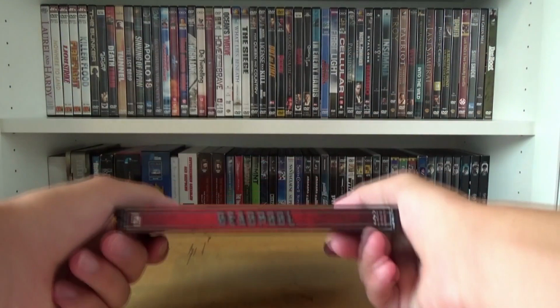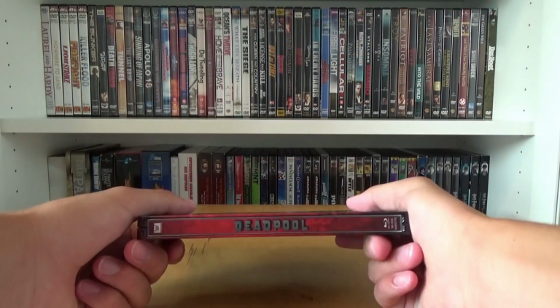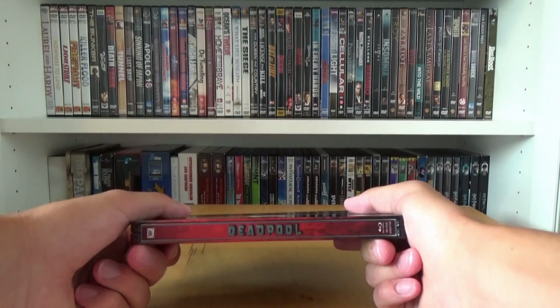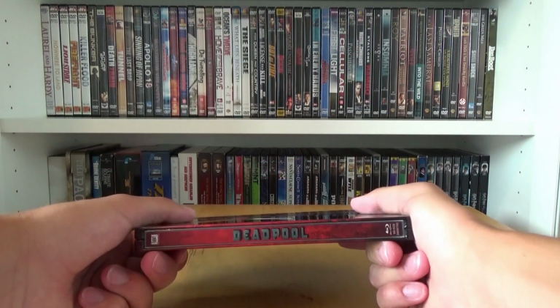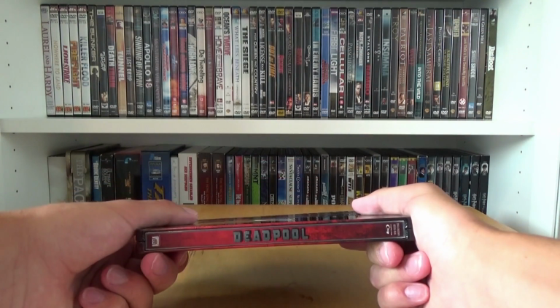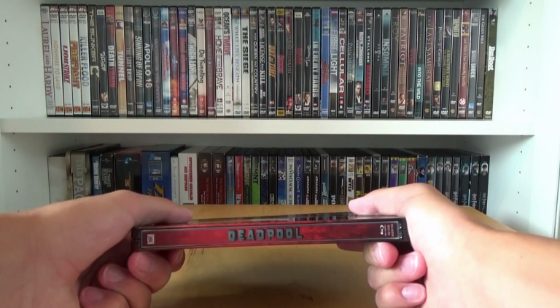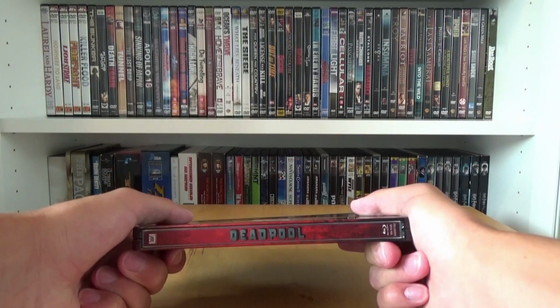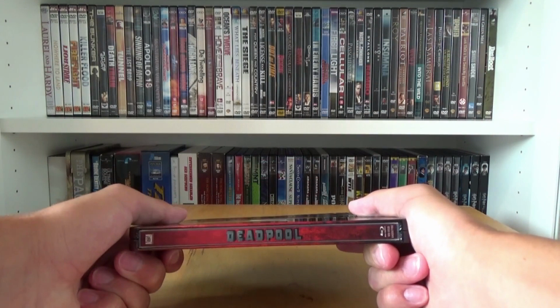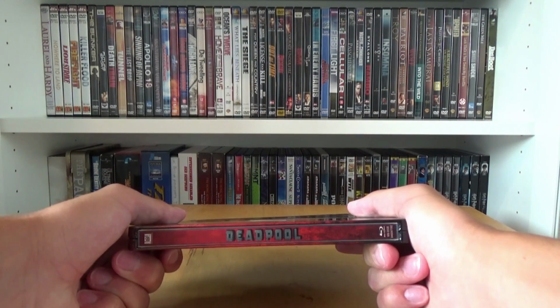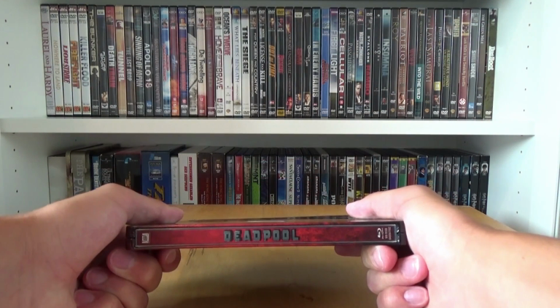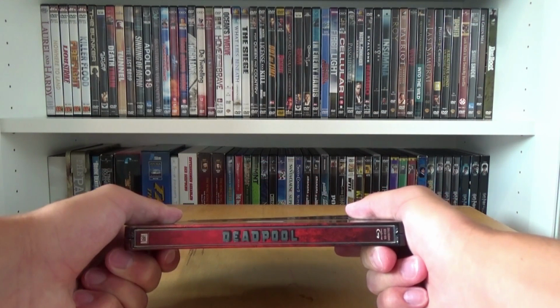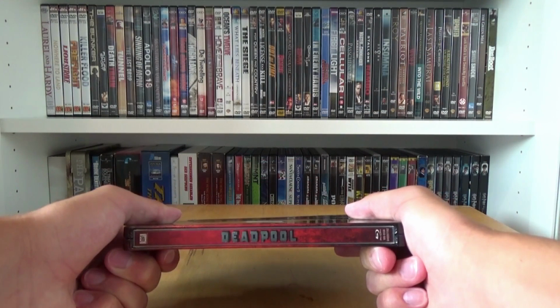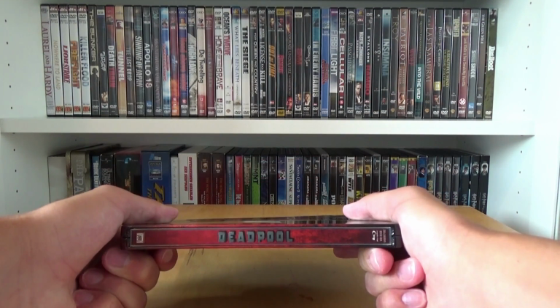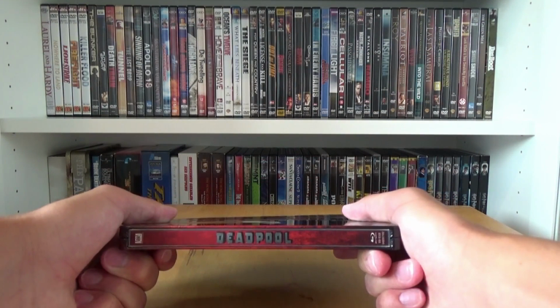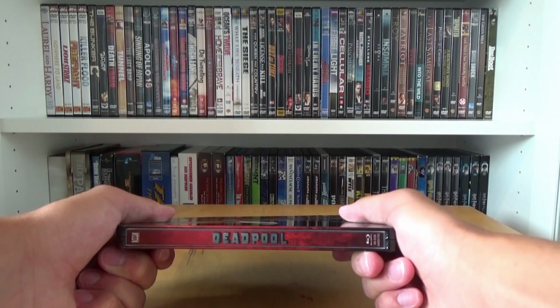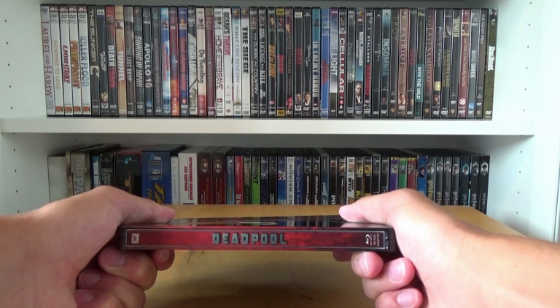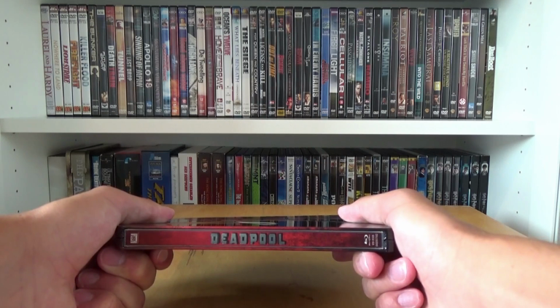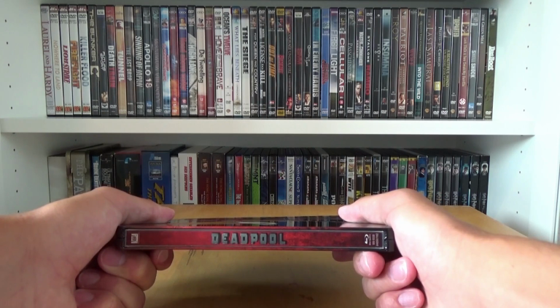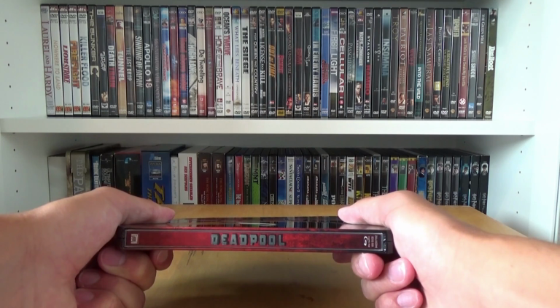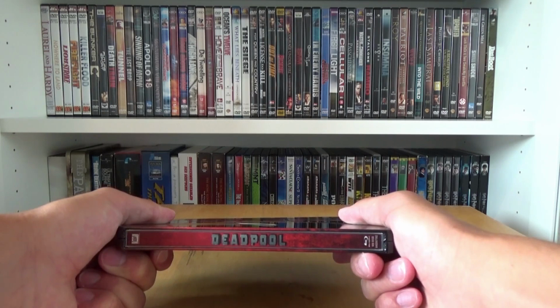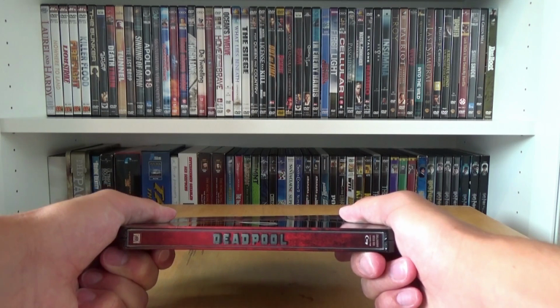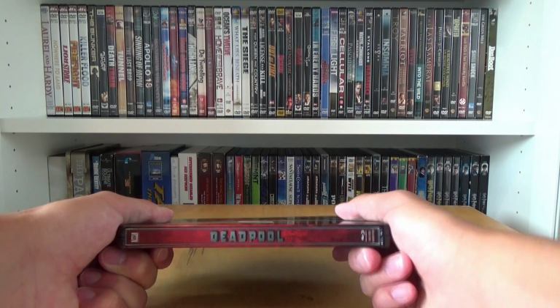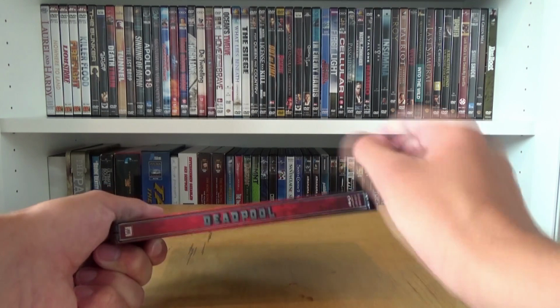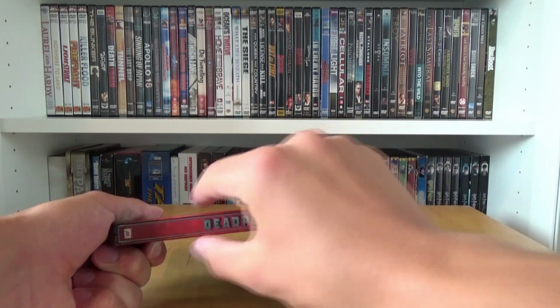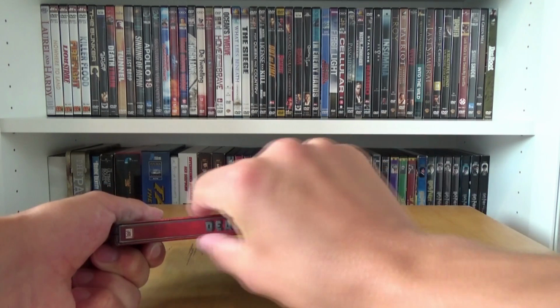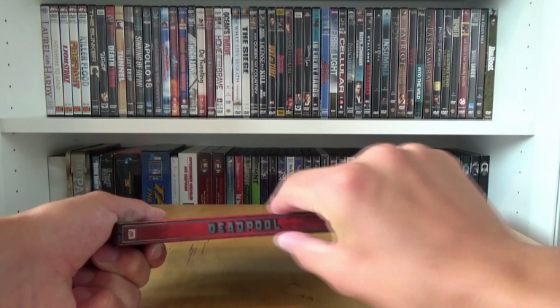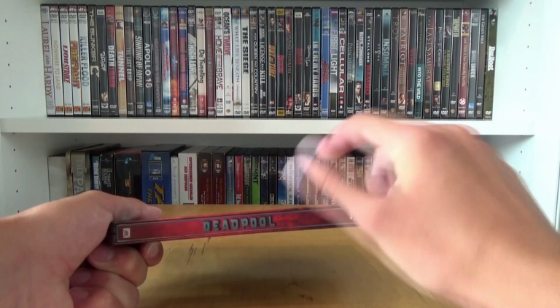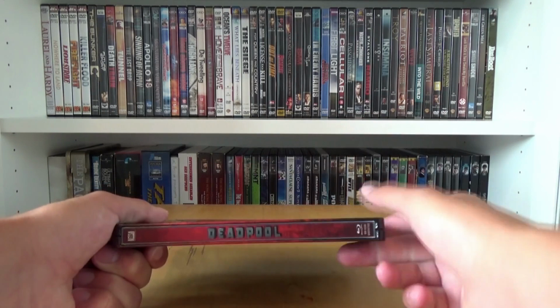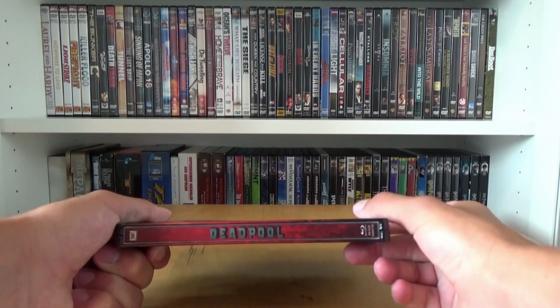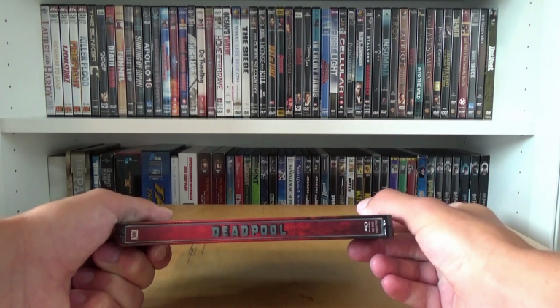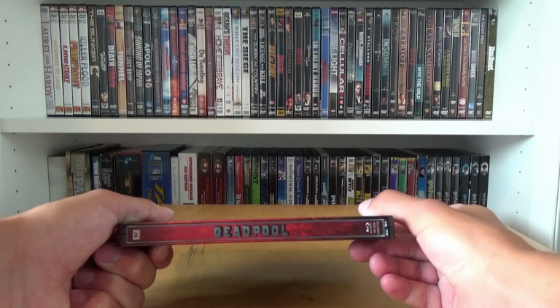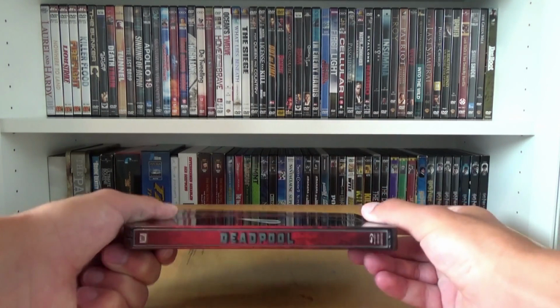This is the spine with on the top the 20th Century Fox logo, on the bottom the blu-ray disc logo, and in the middle we have the title Deadpool.